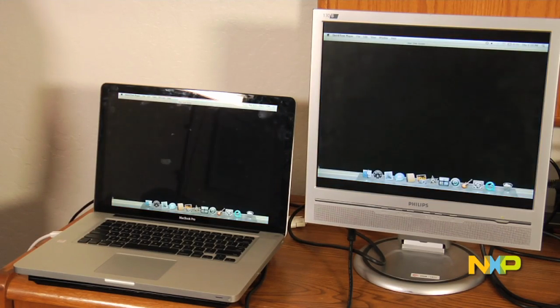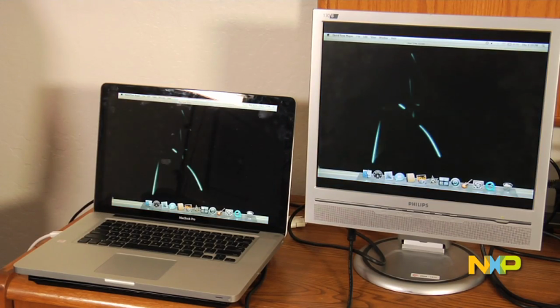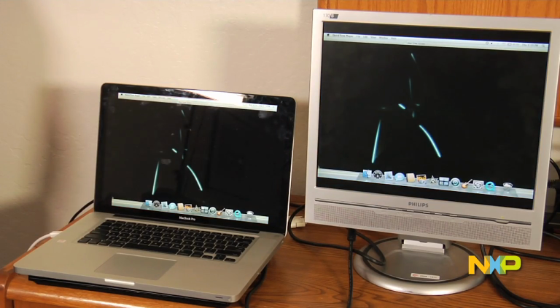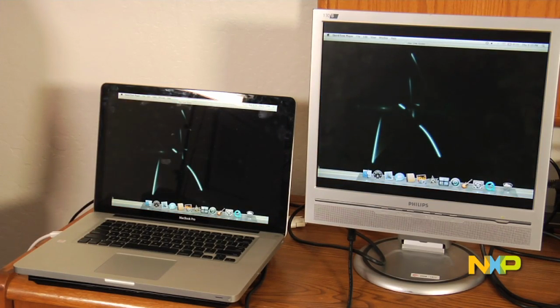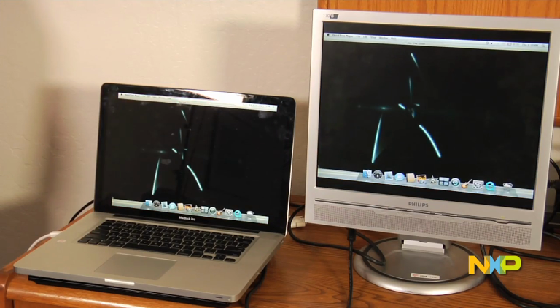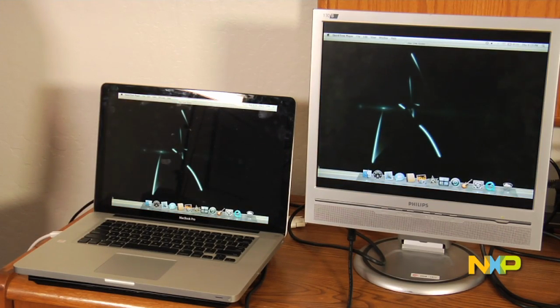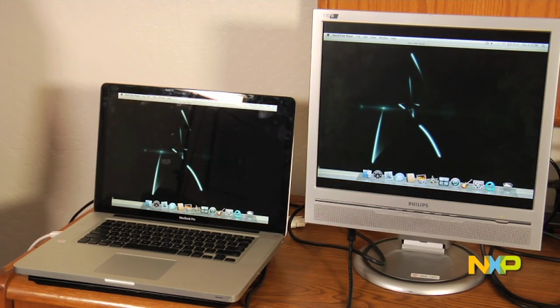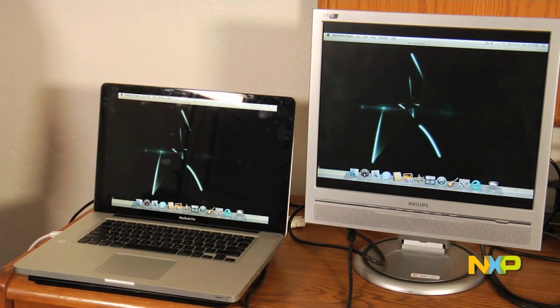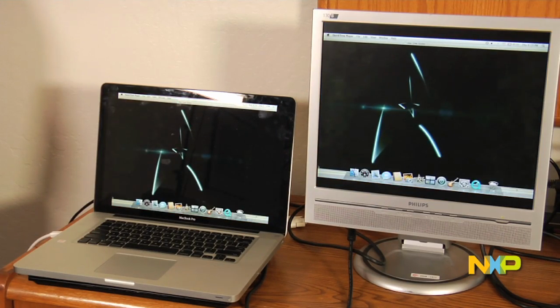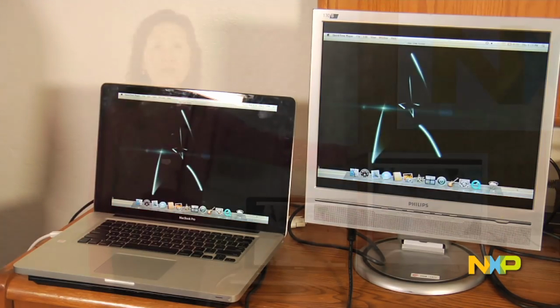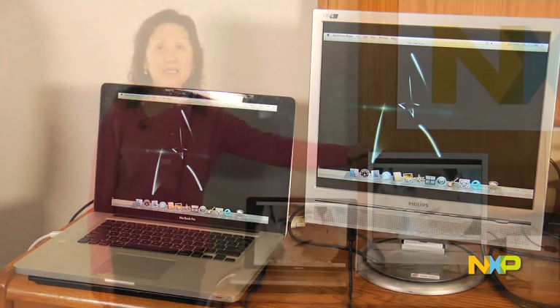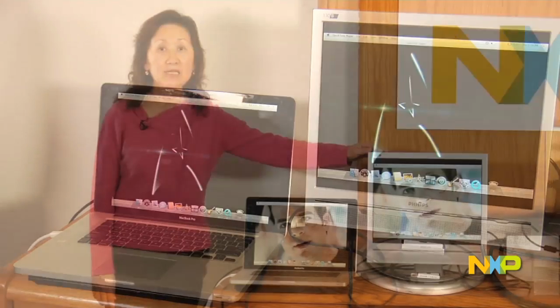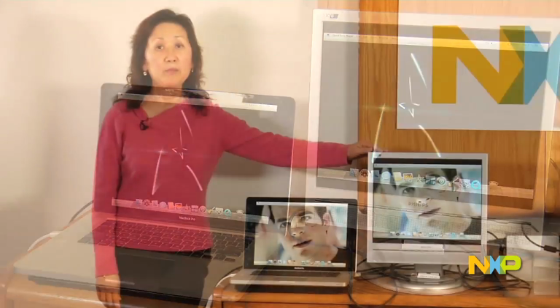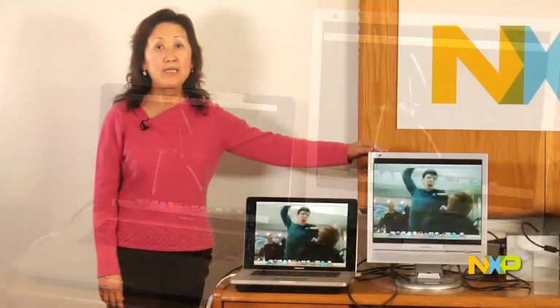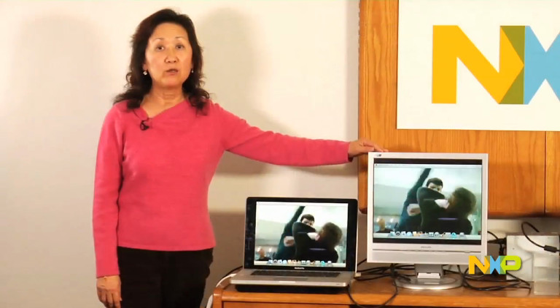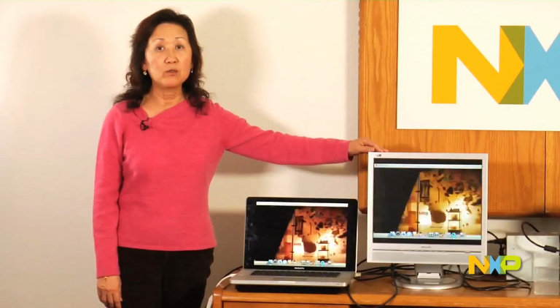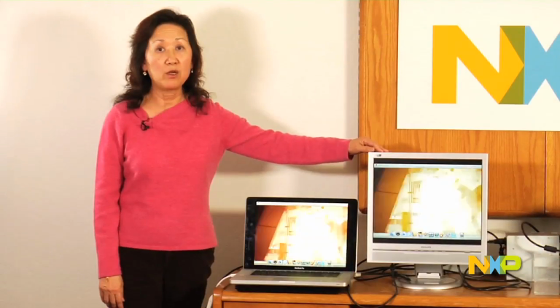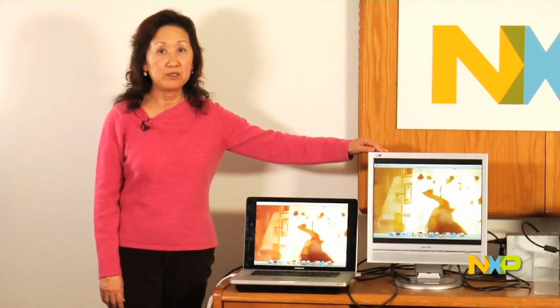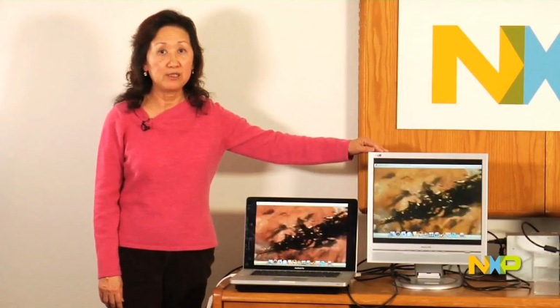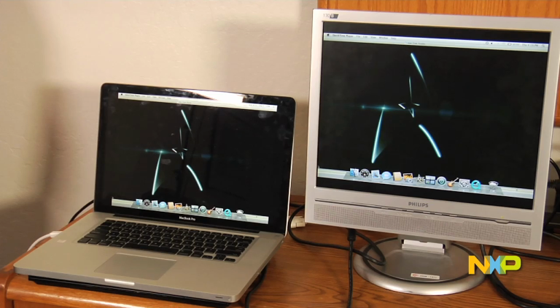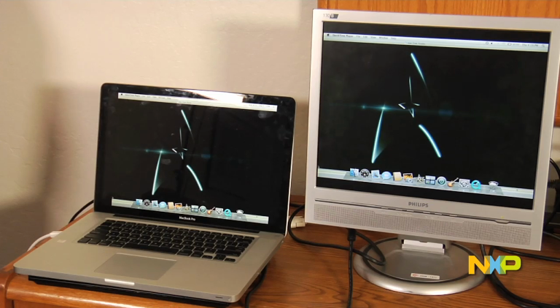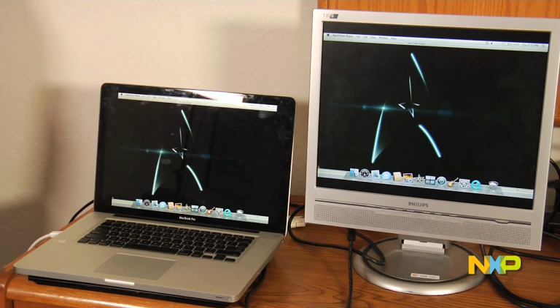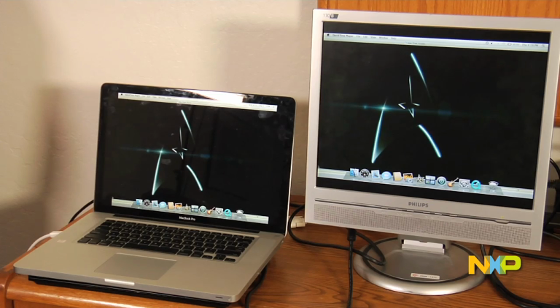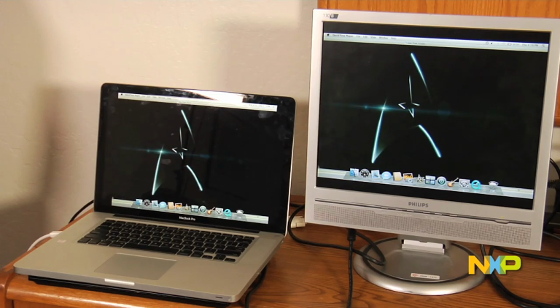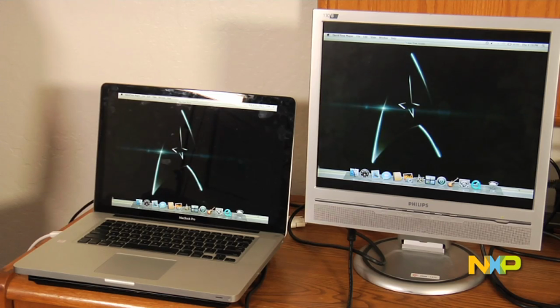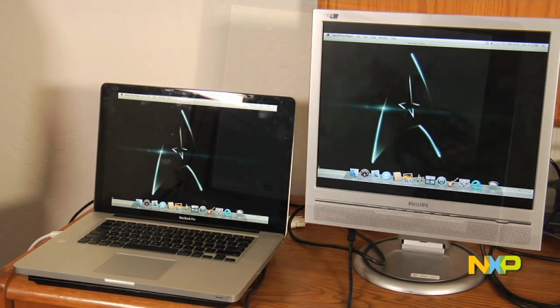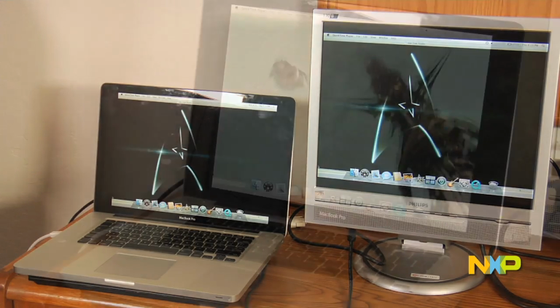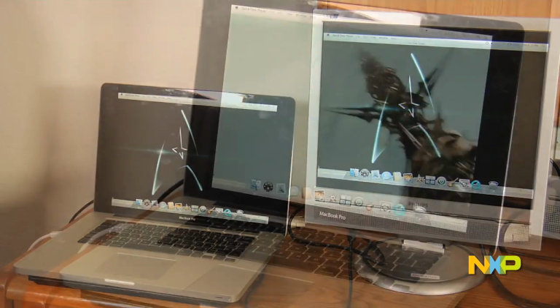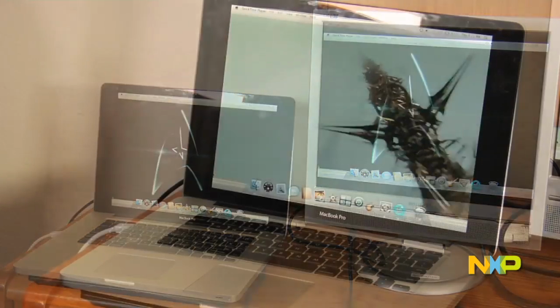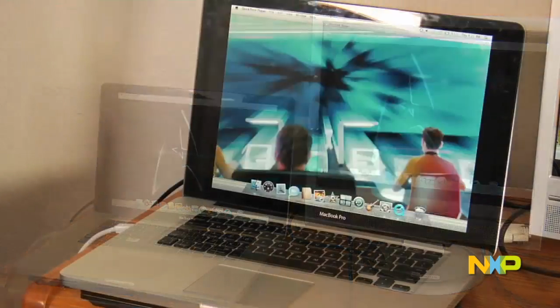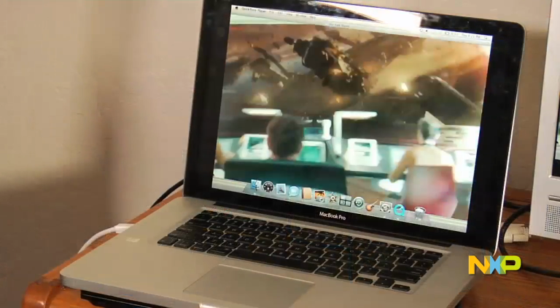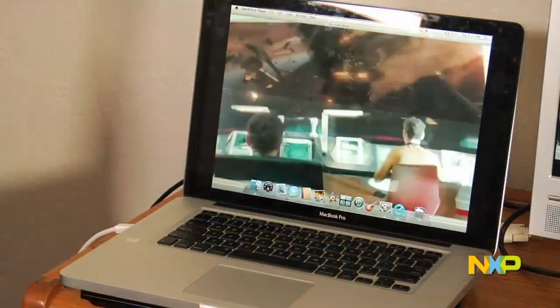So see, now the movie is playing on your monitor. At the same time, it's also playing on your laptop.